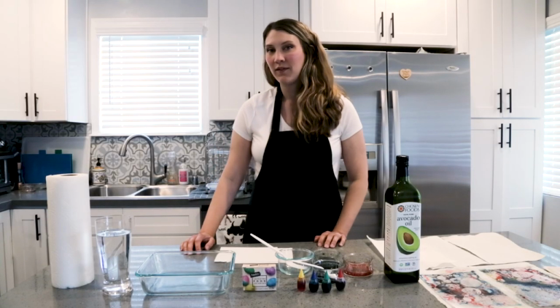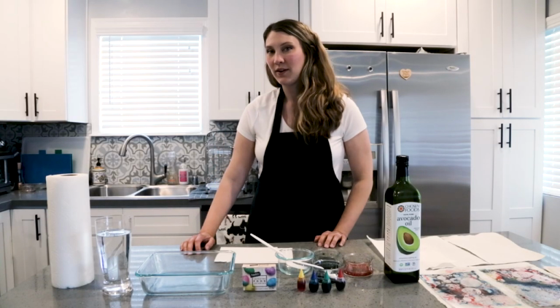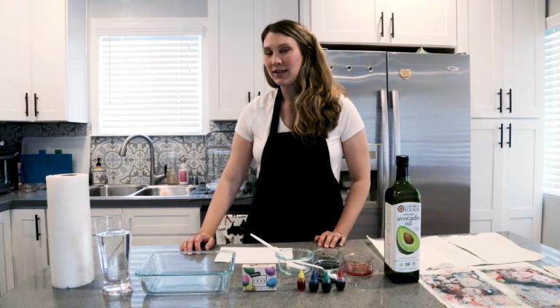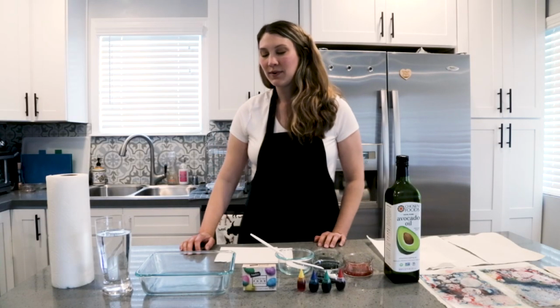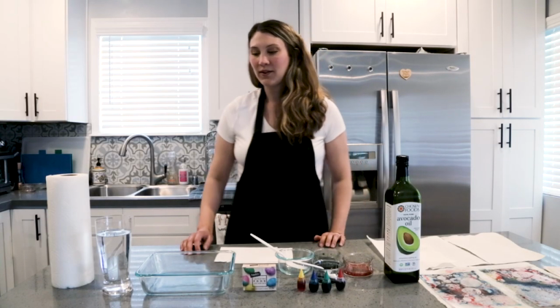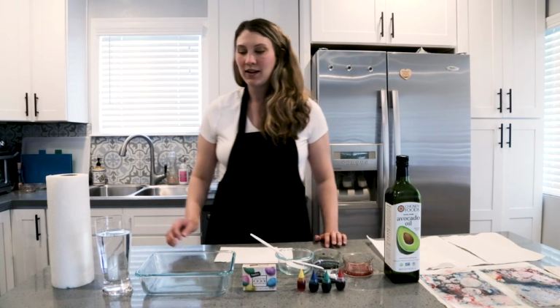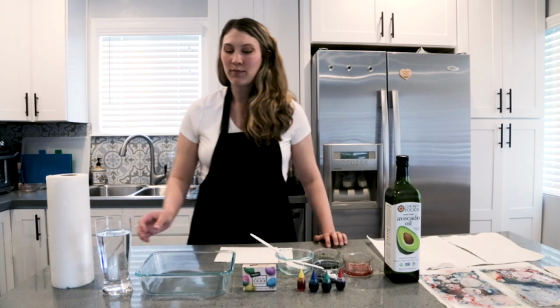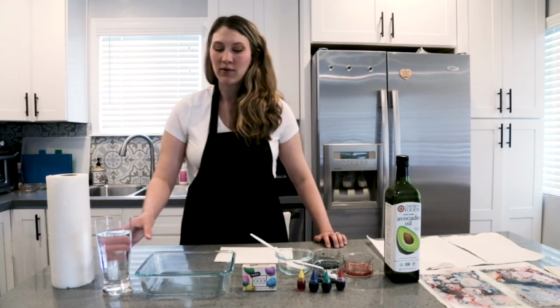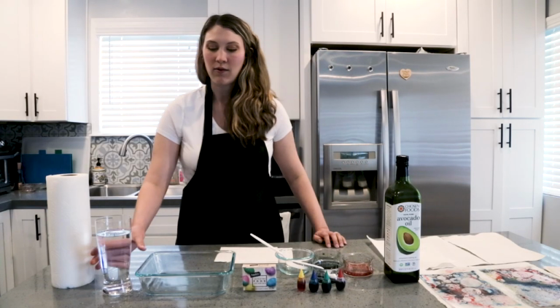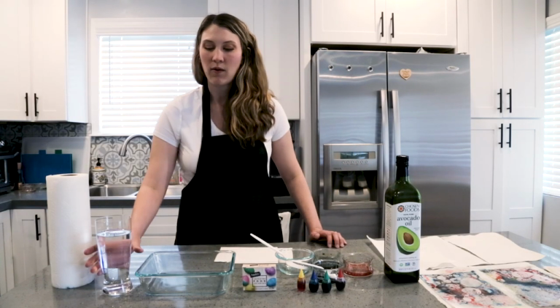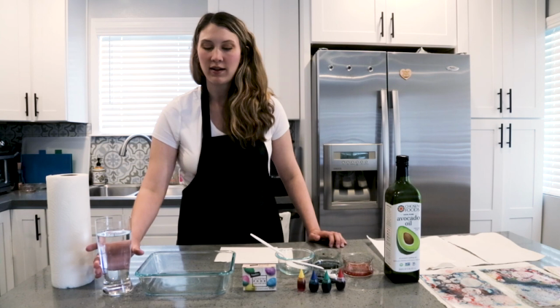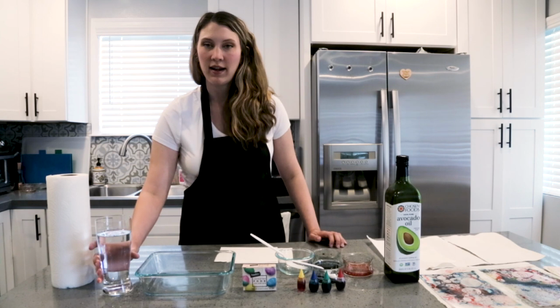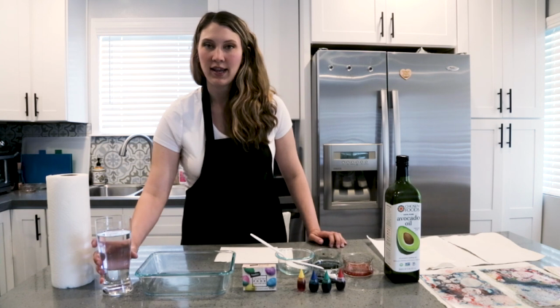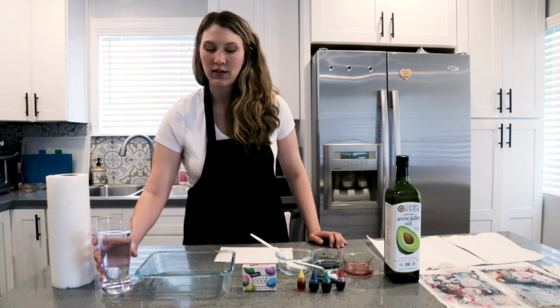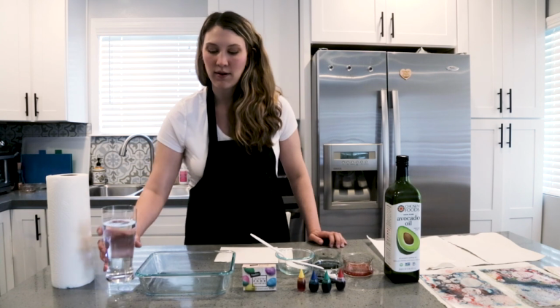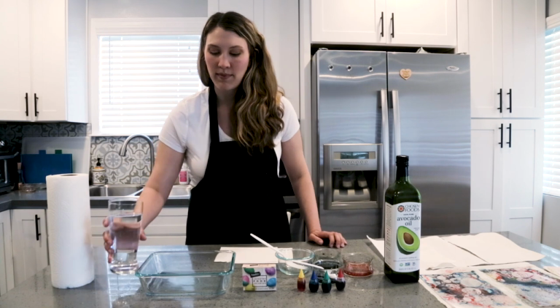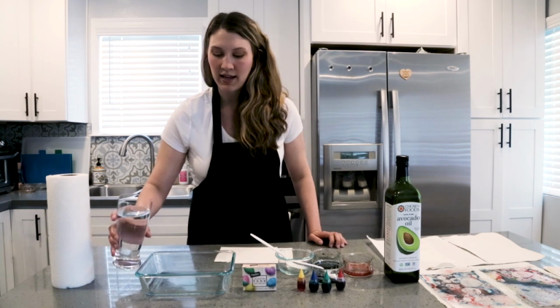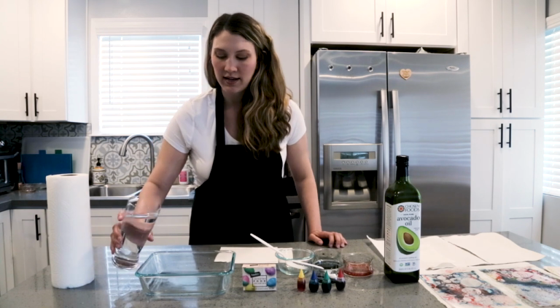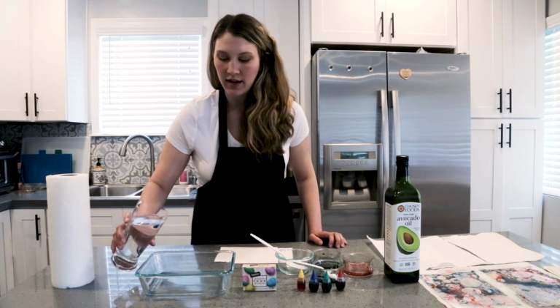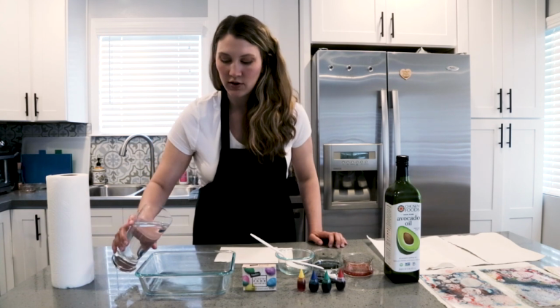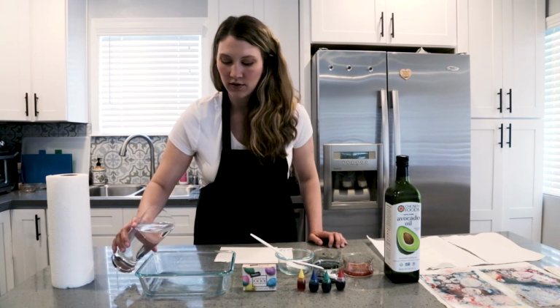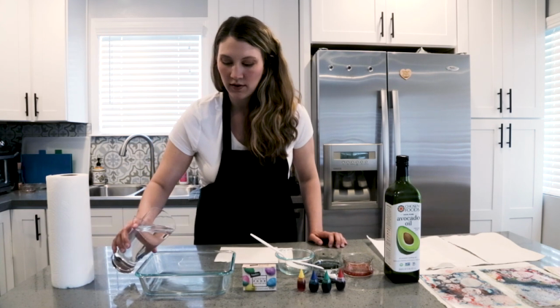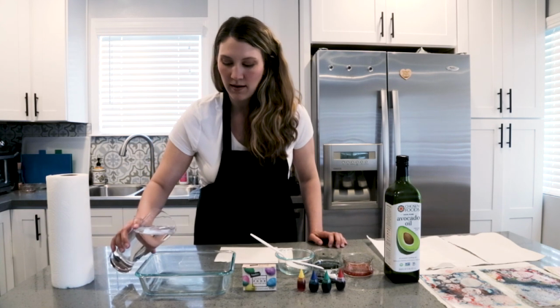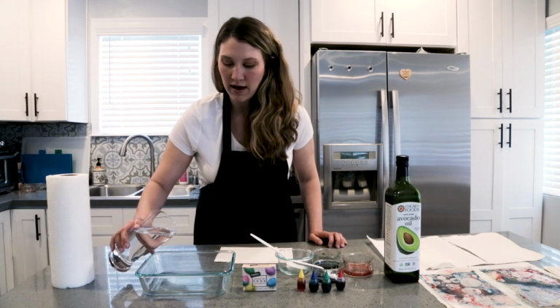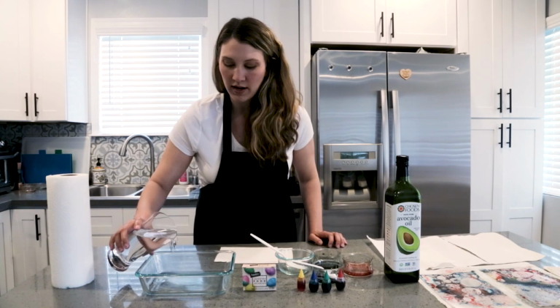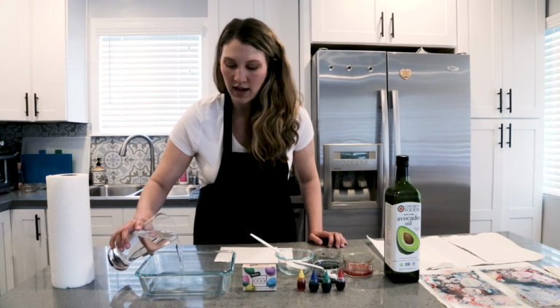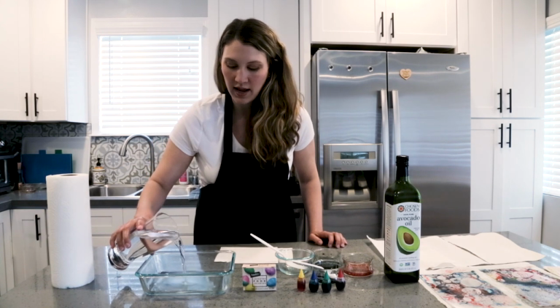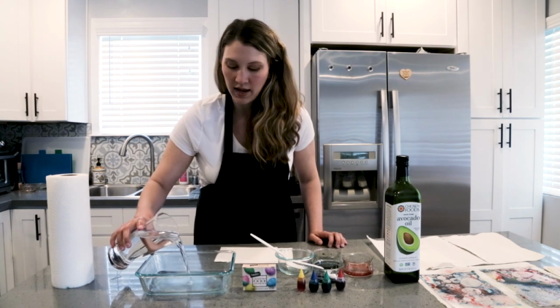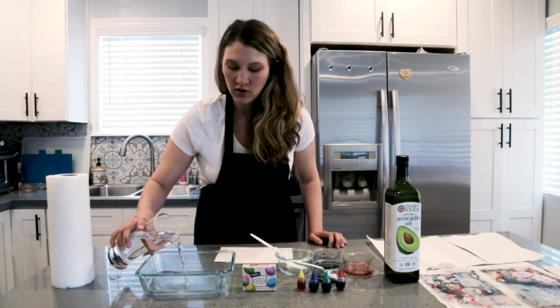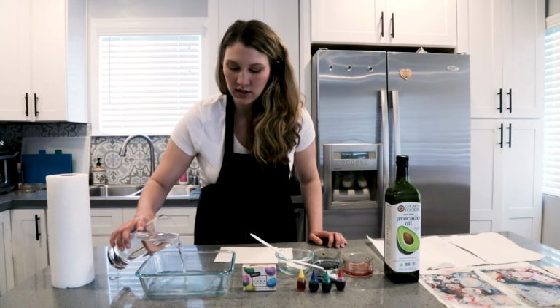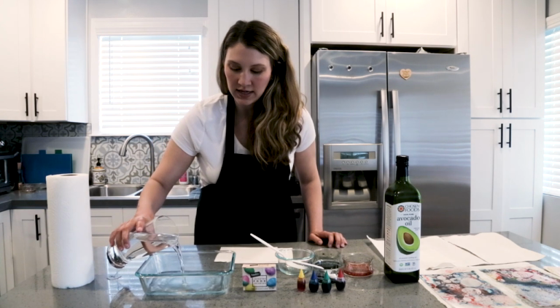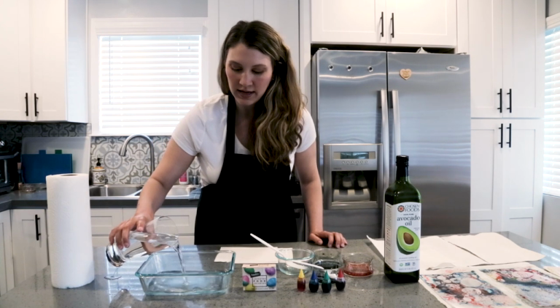First we're going to pour our water into our baking dish about an inch deep.